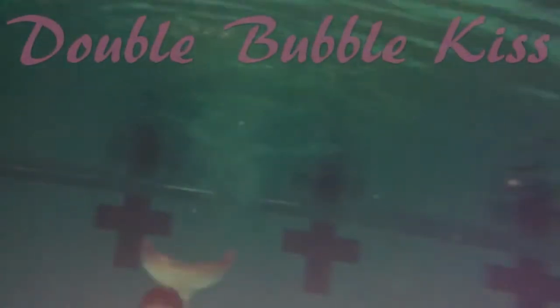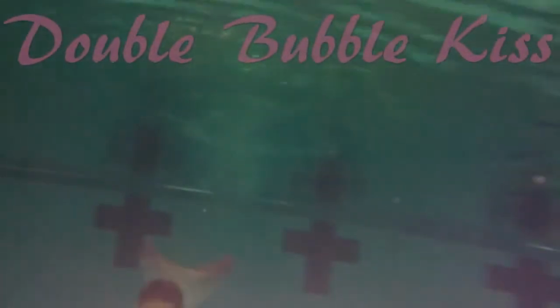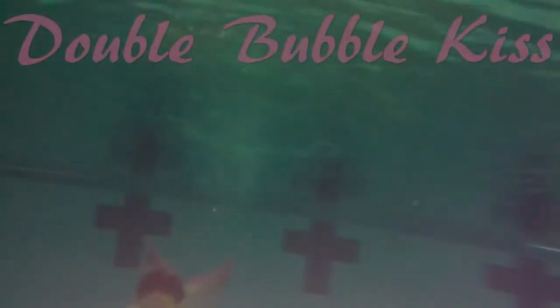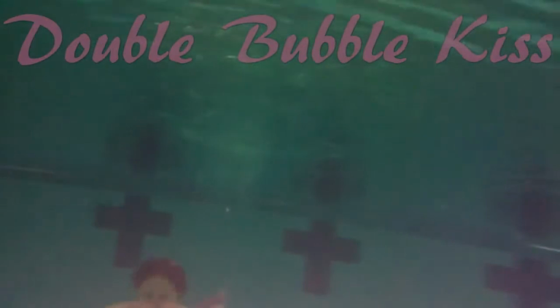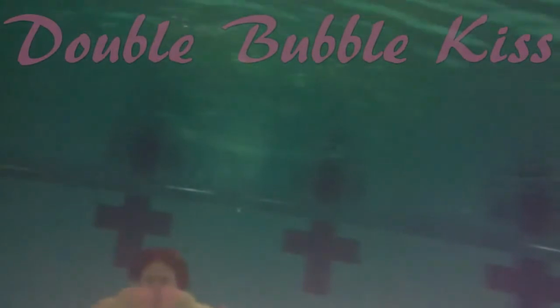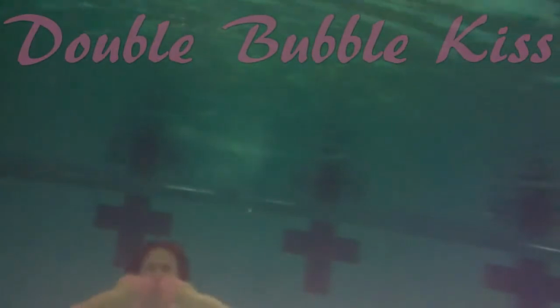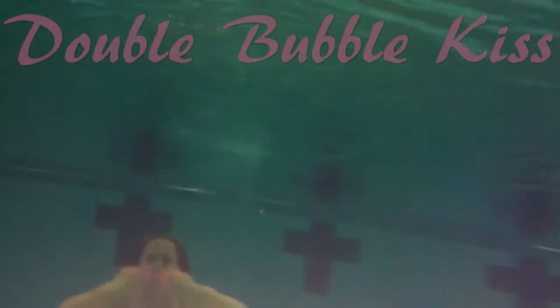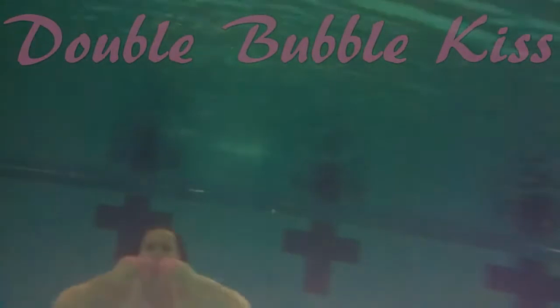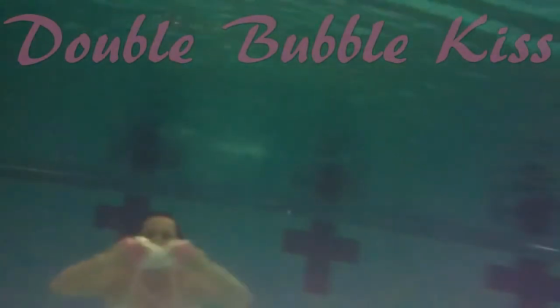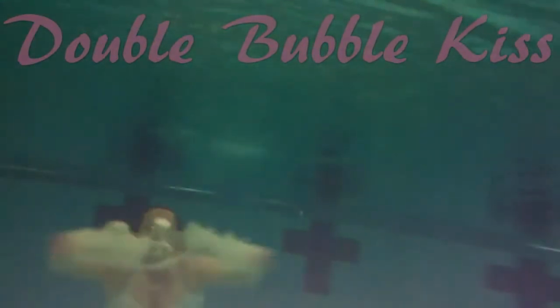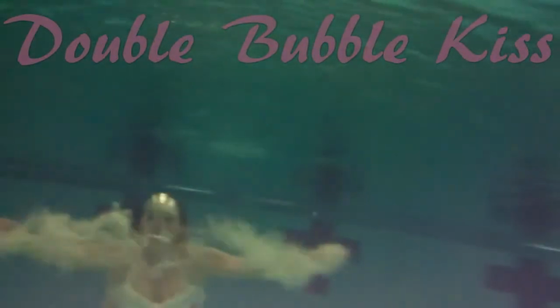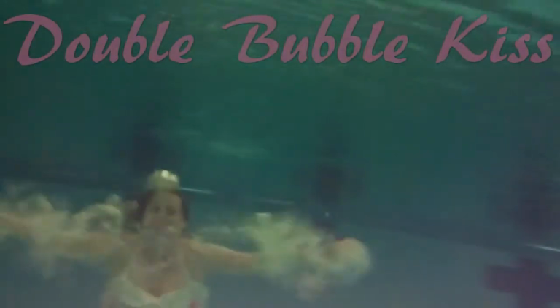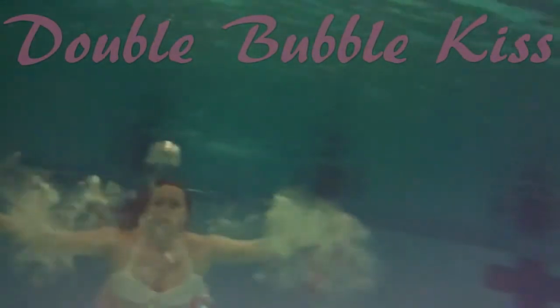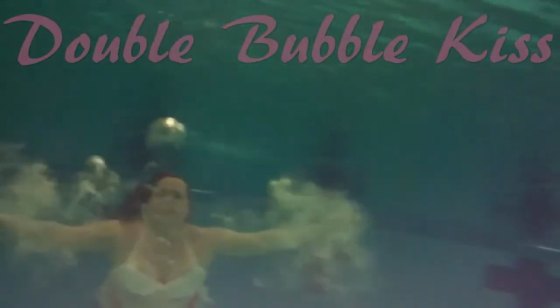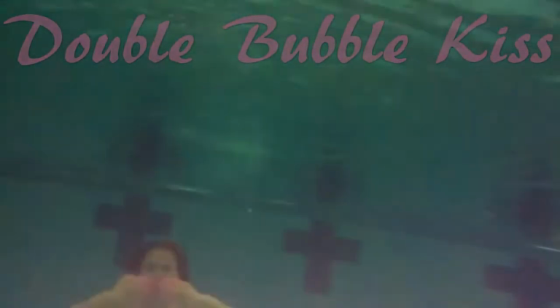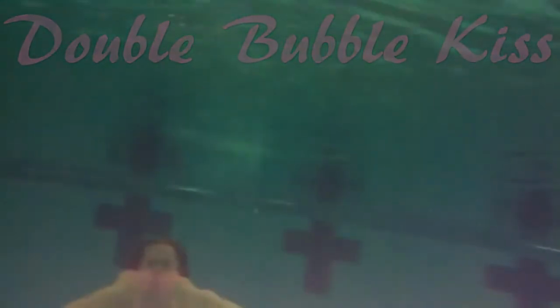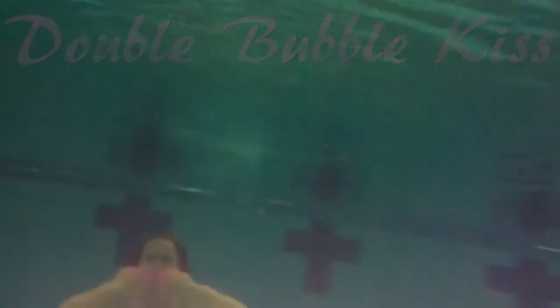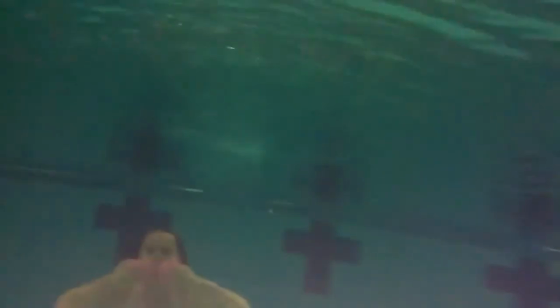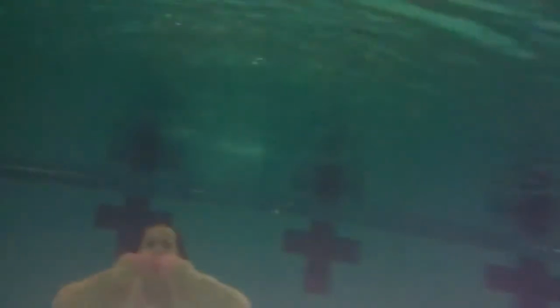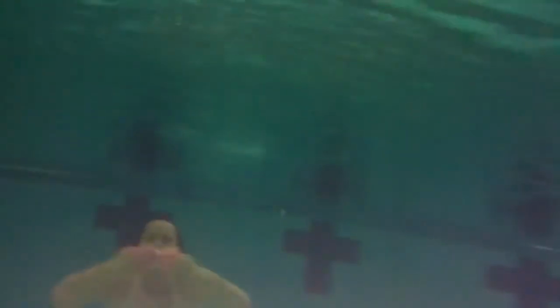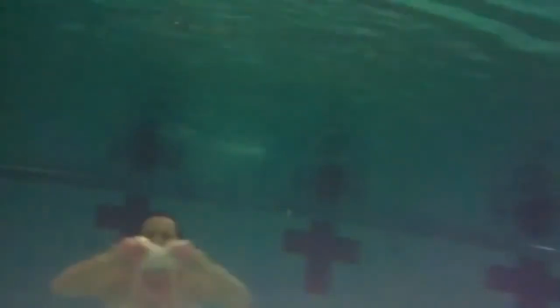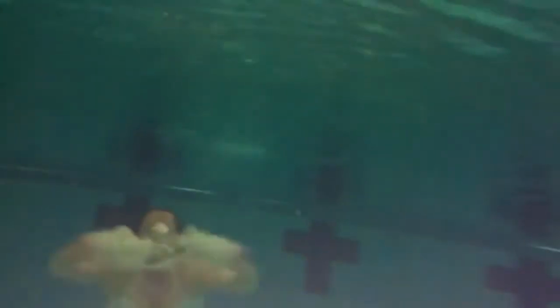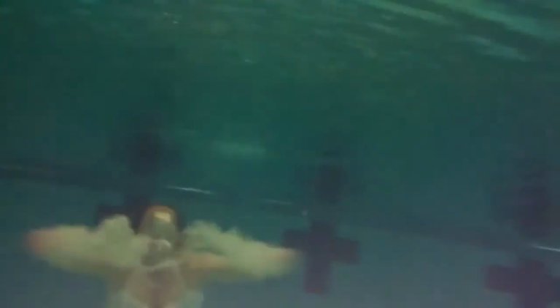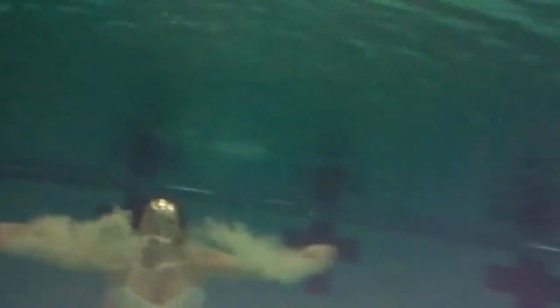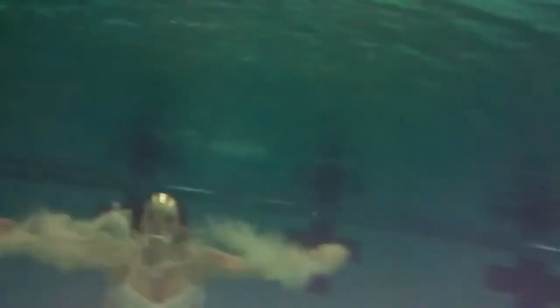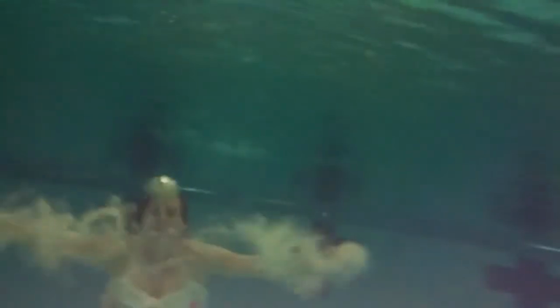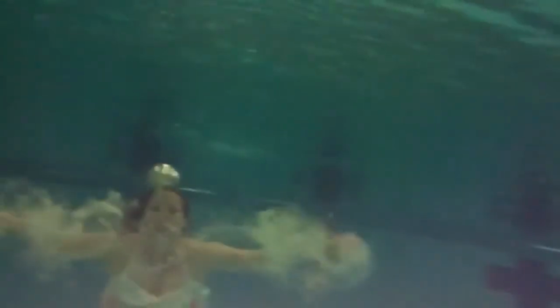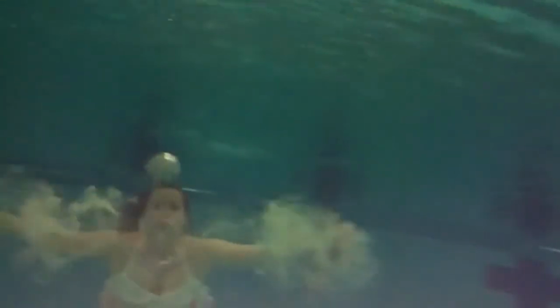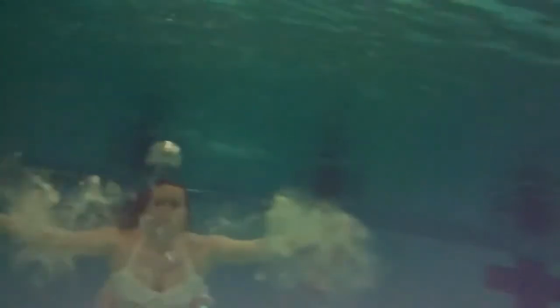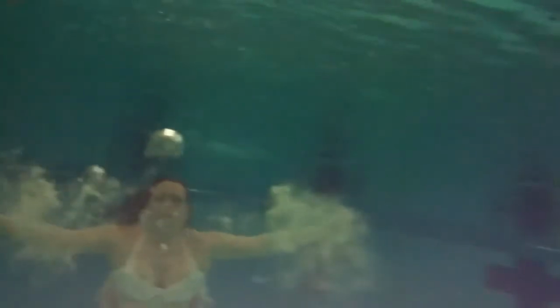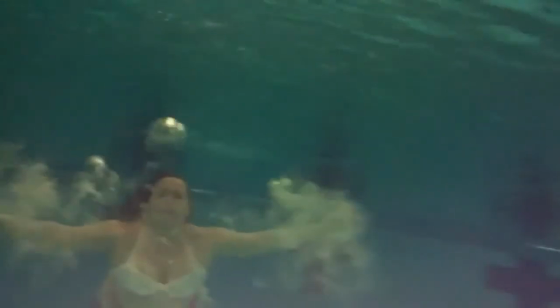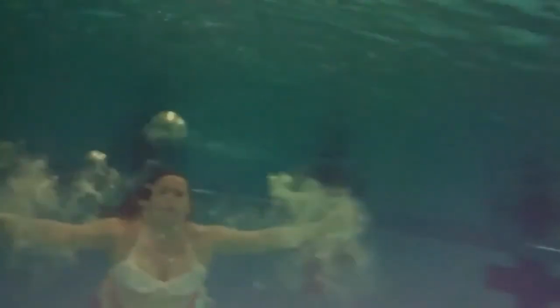The double bubble kiss. Put your hands over your mouth, palms in, and push your air to the sides.